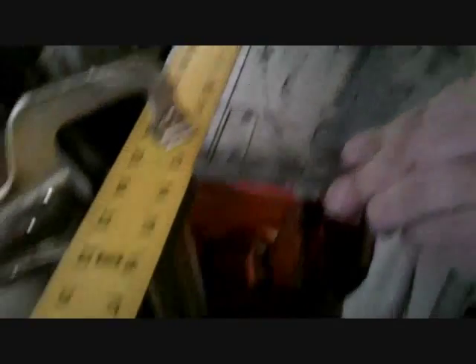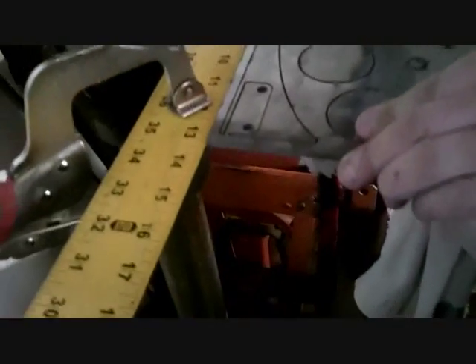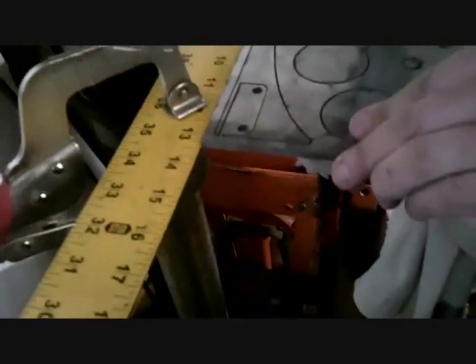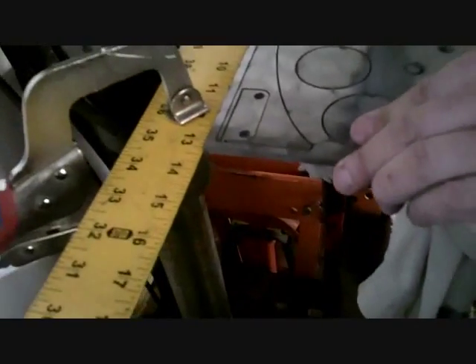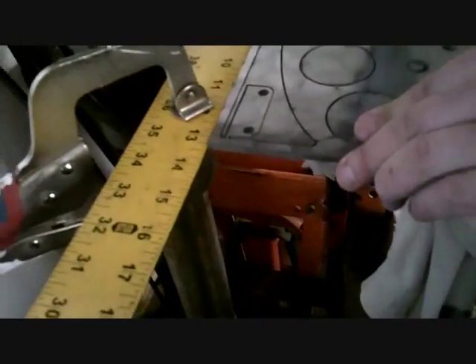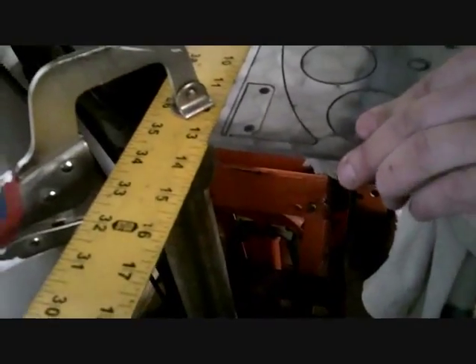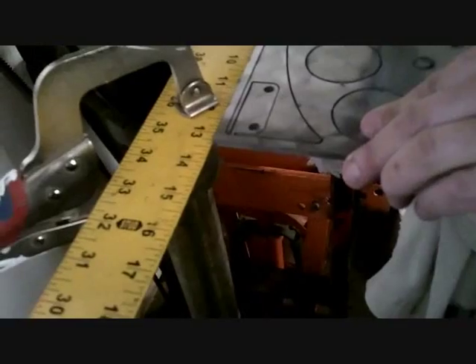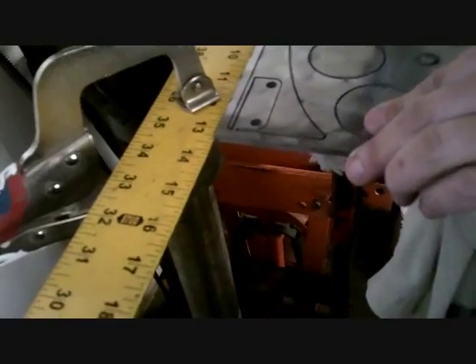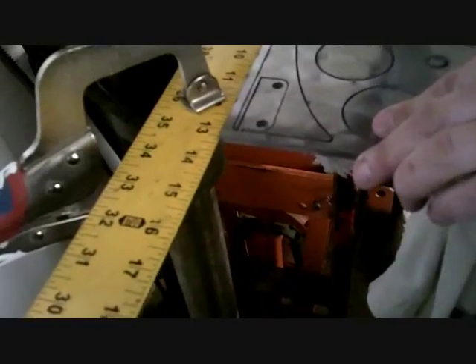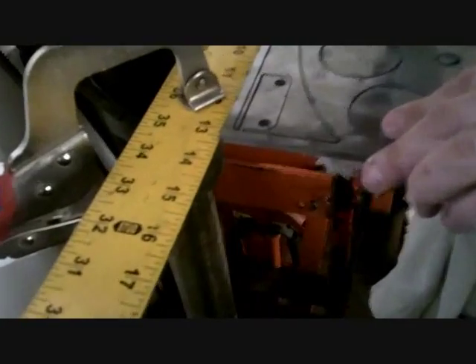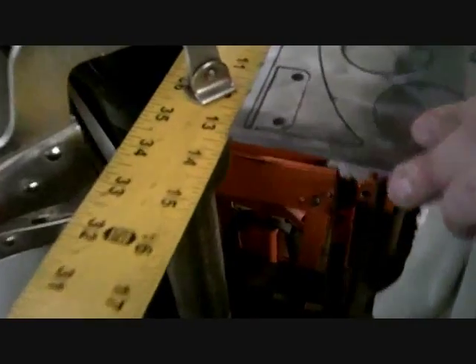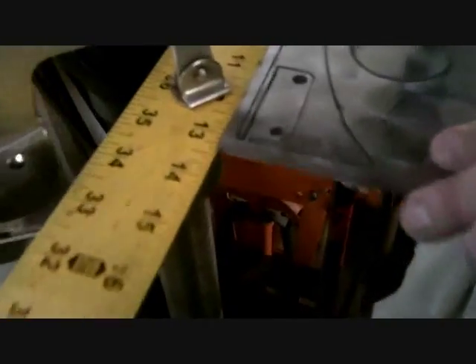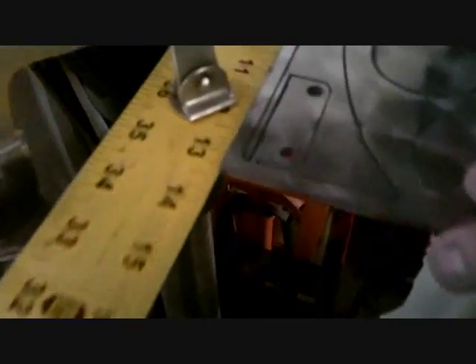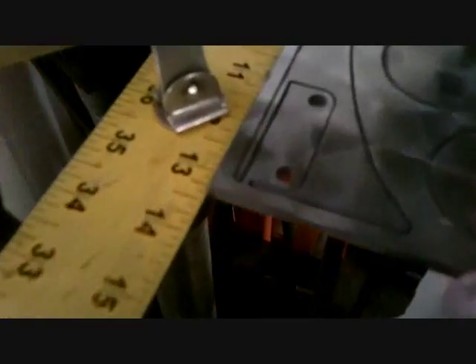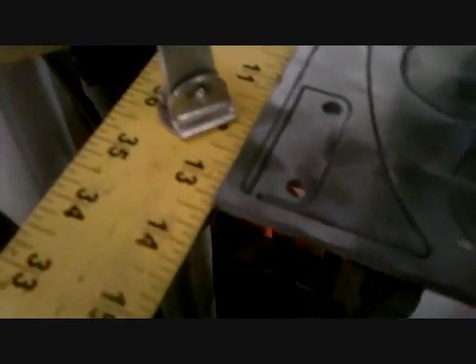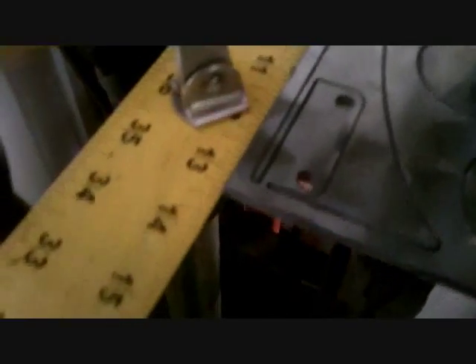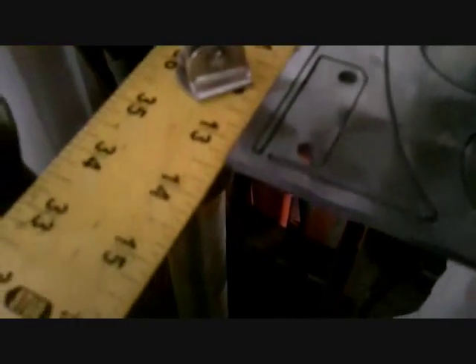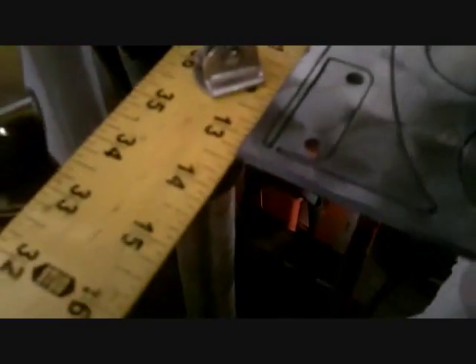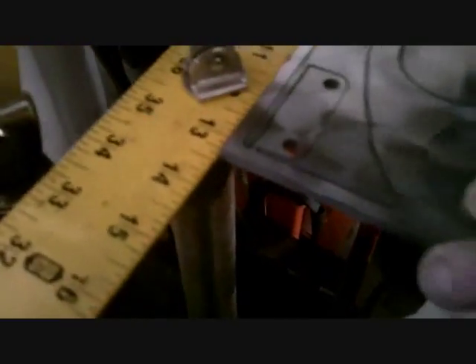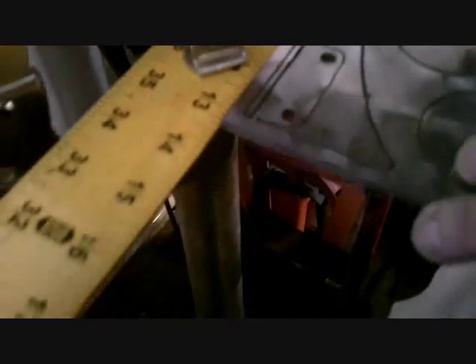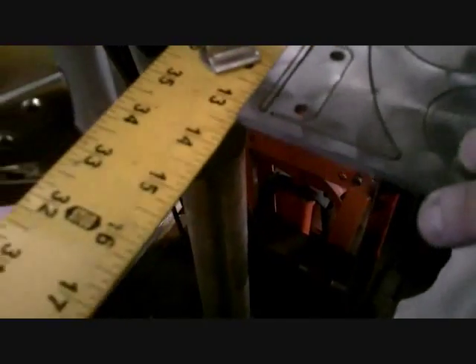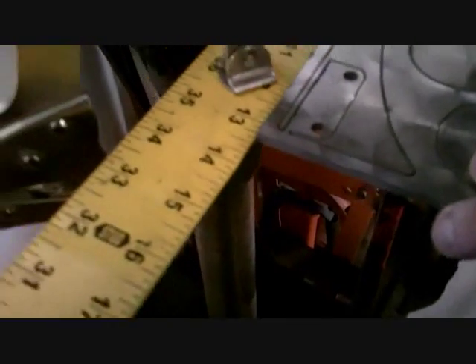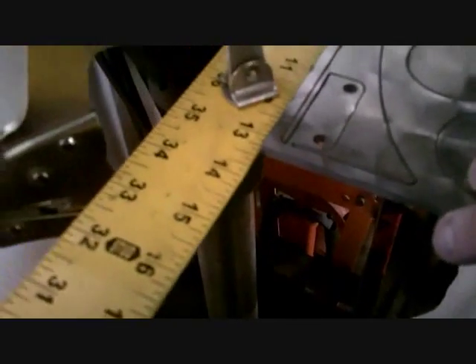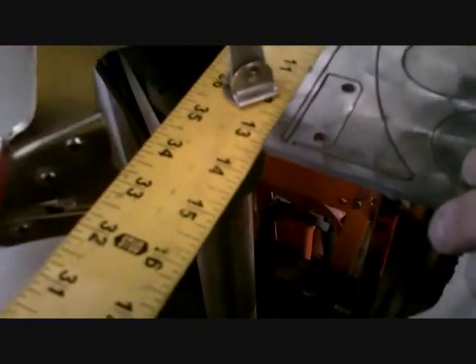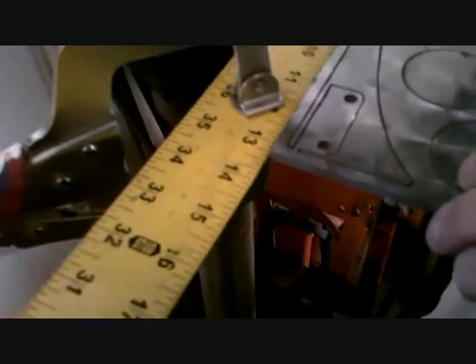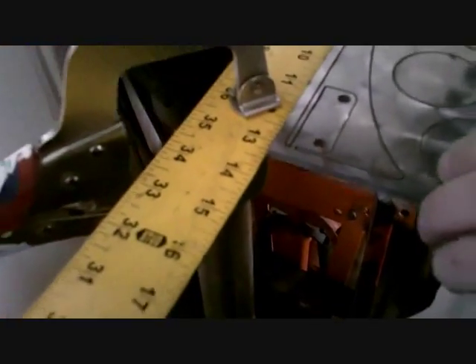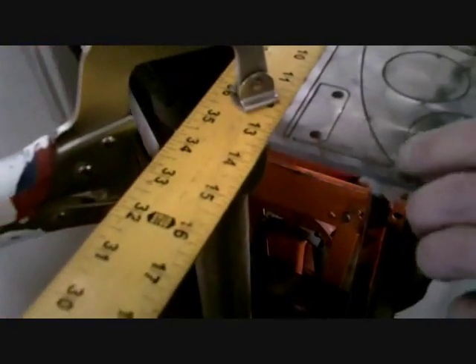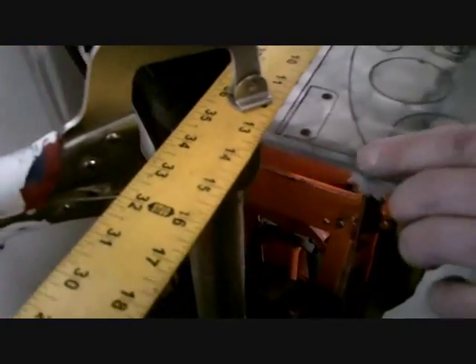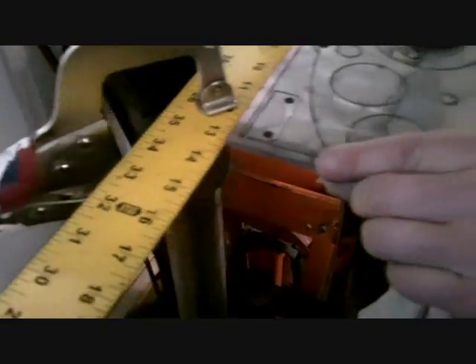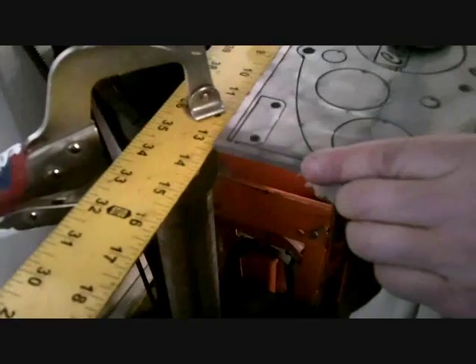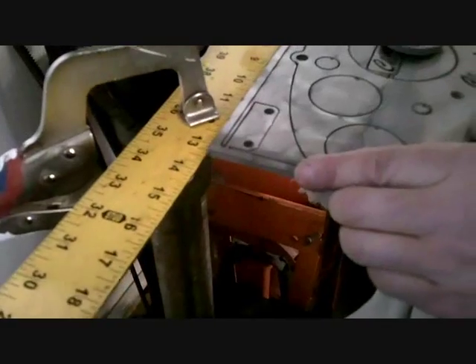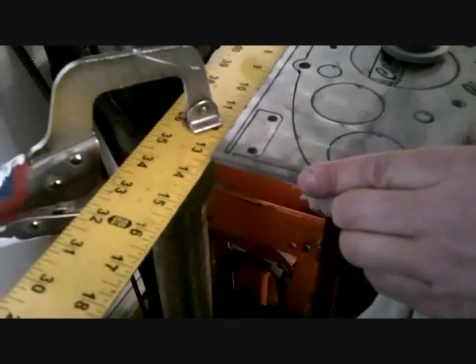So instead of eighteen and seven-eighths, you're now doing half of that. Yeah, we're doing it on the three-eighths.